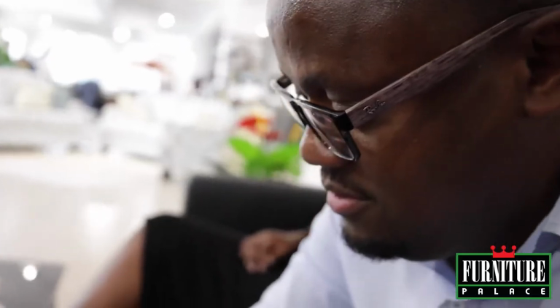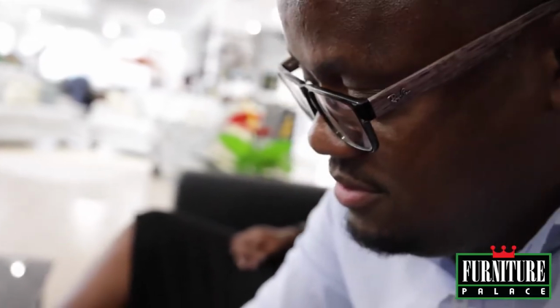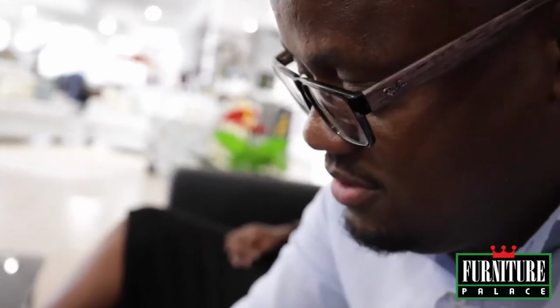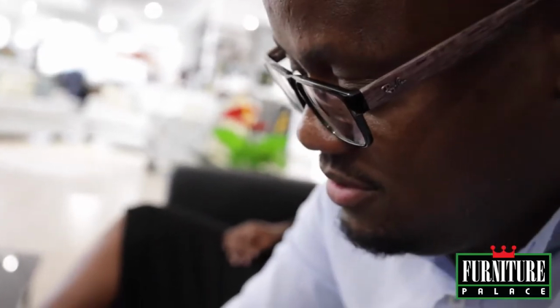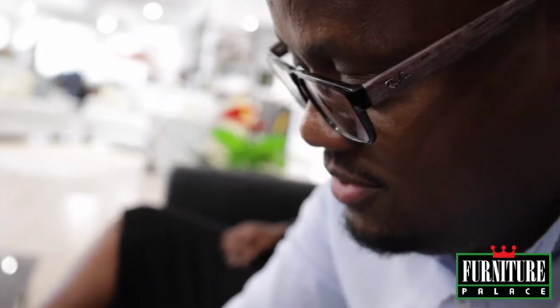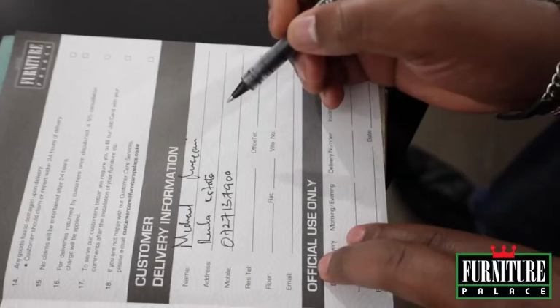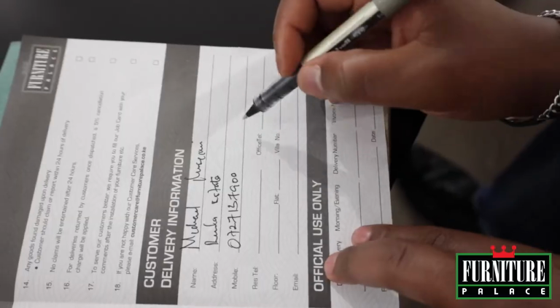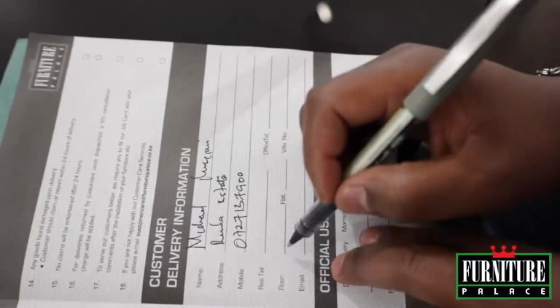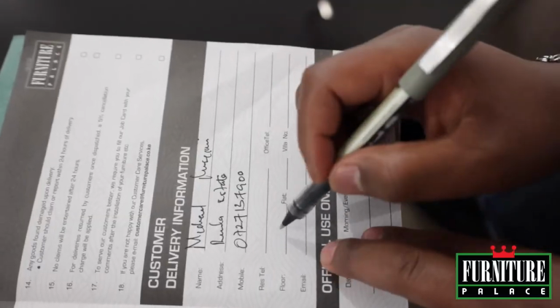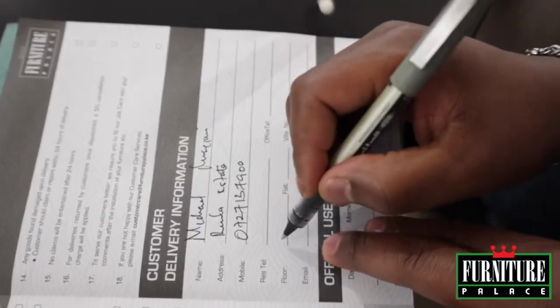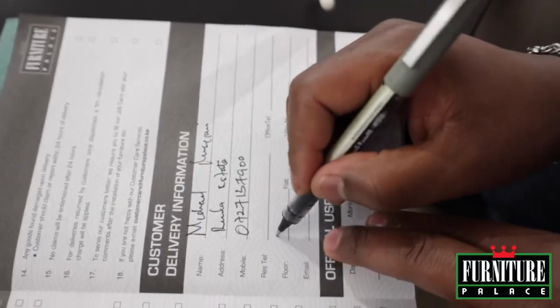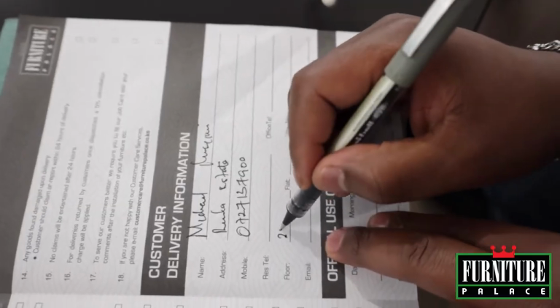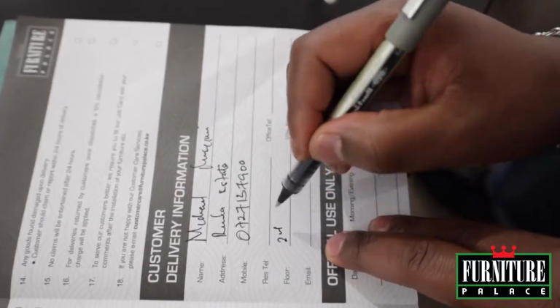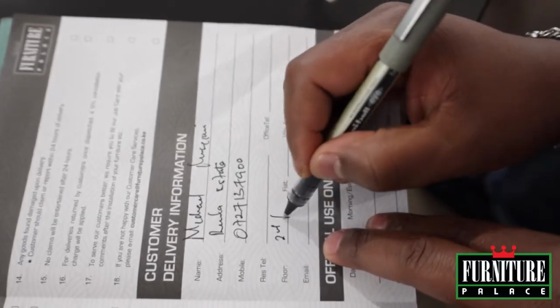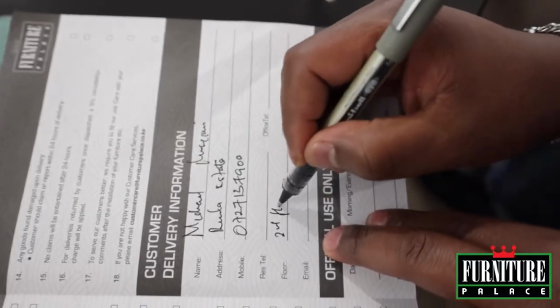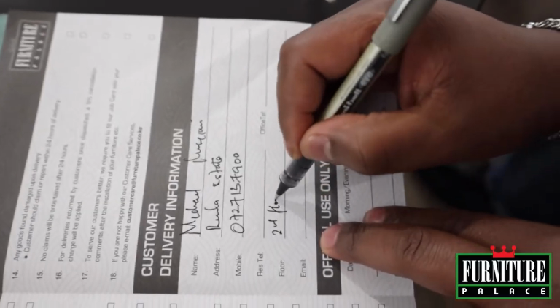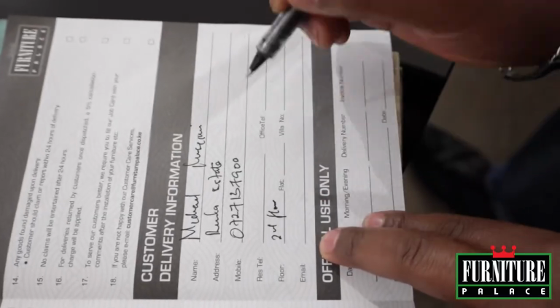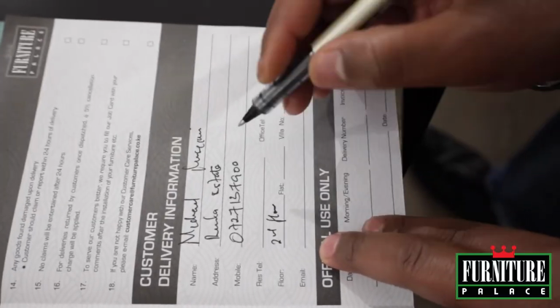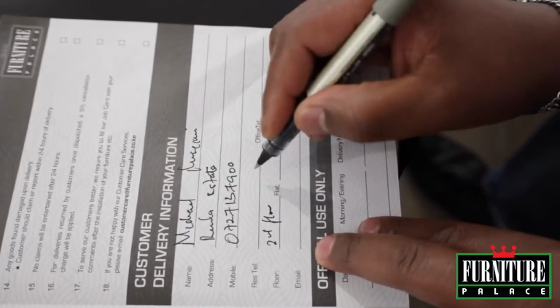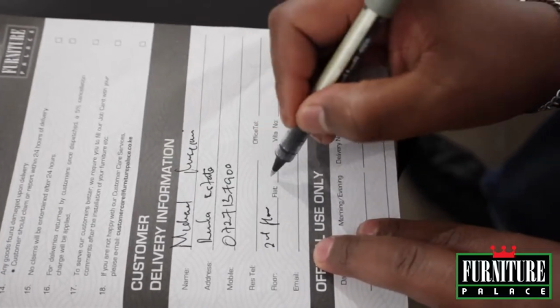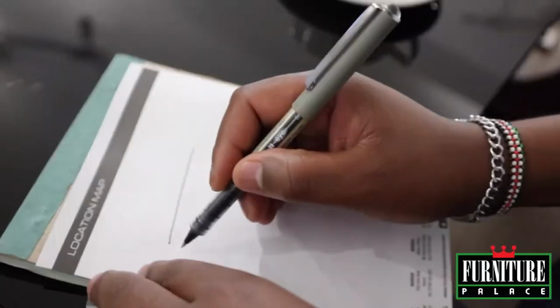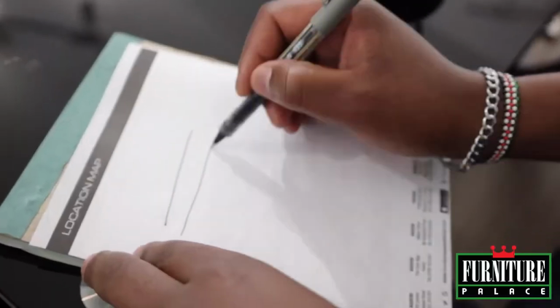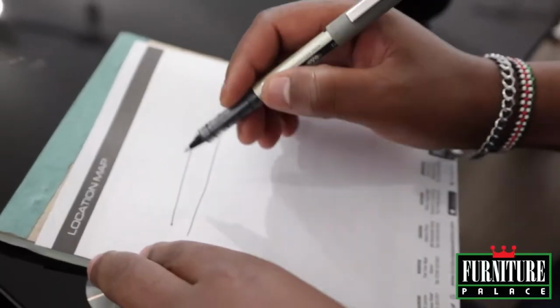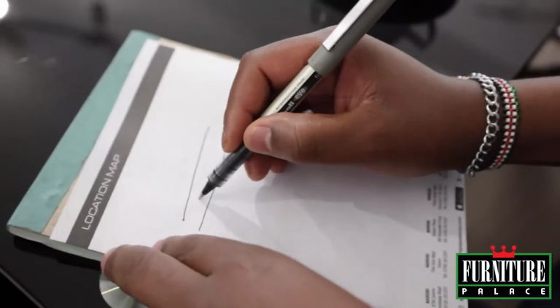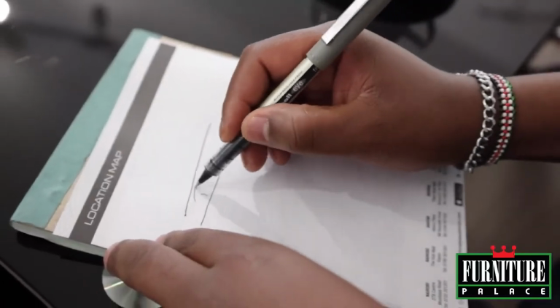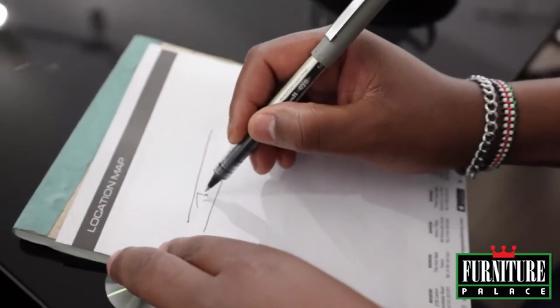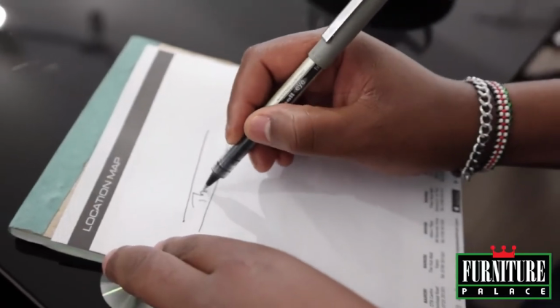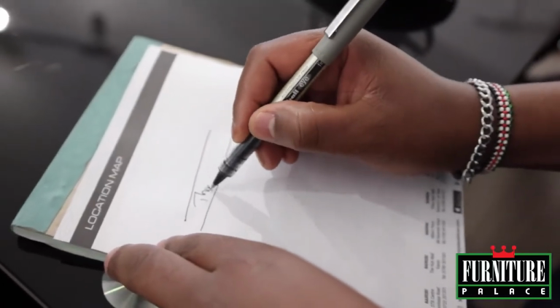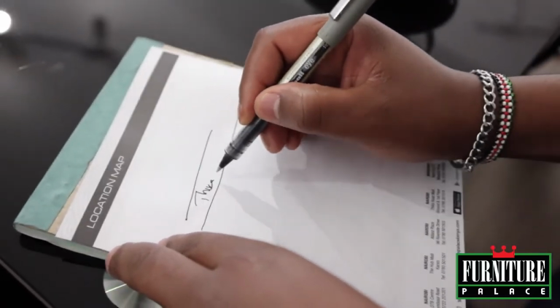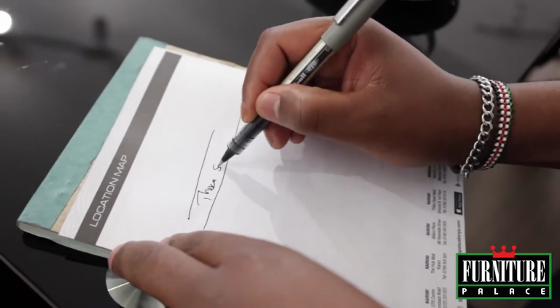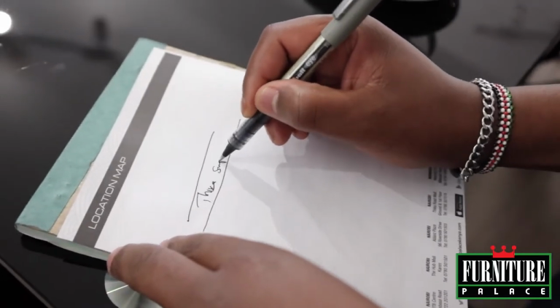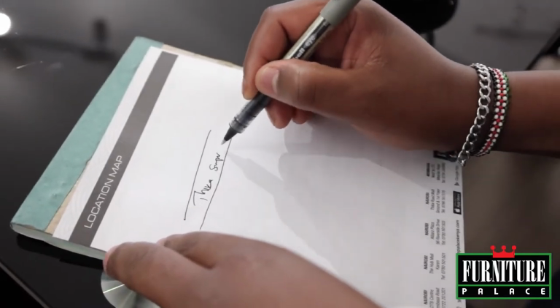Our customers are required to fill up our delivery checklist for ease of delivery on the agreed date.